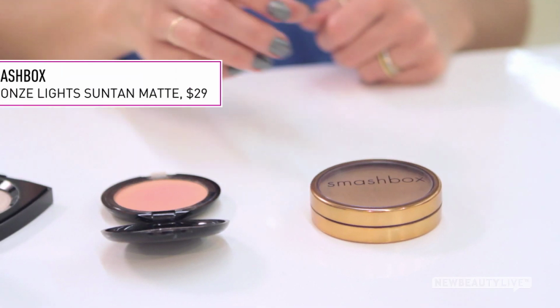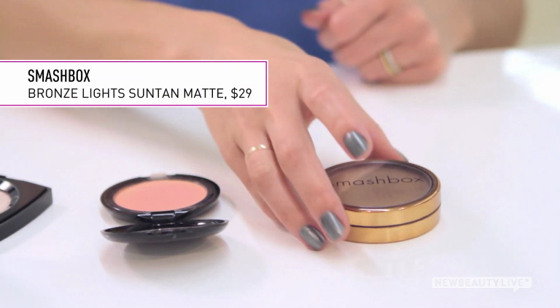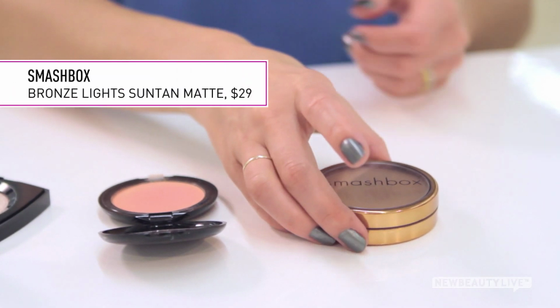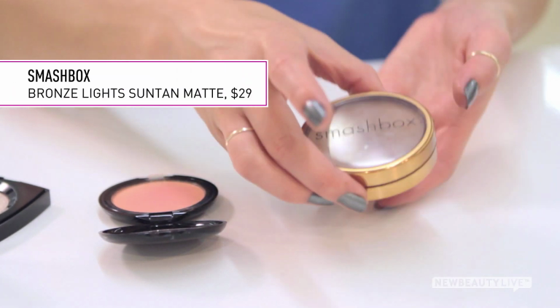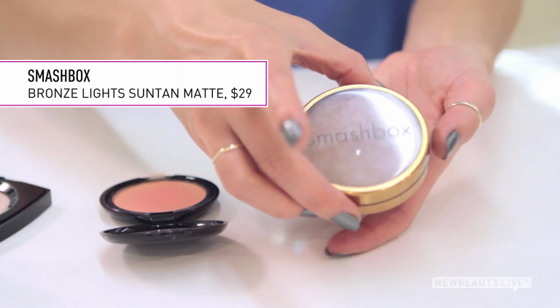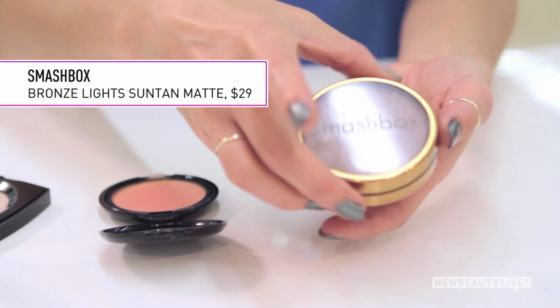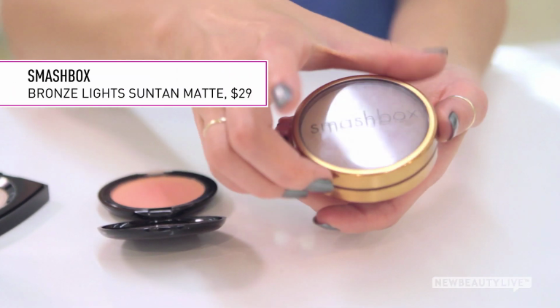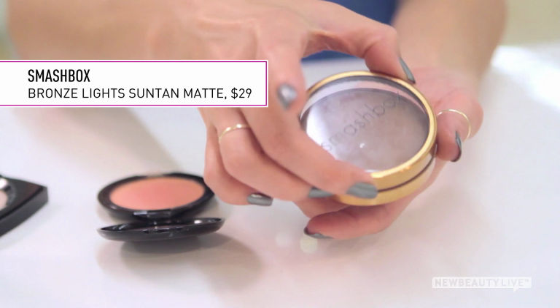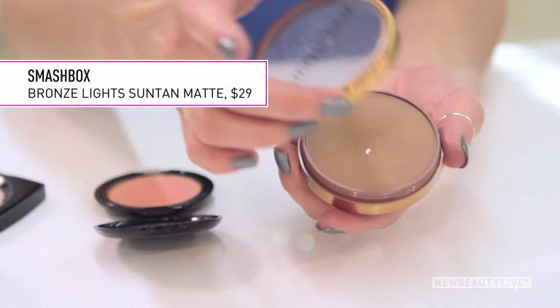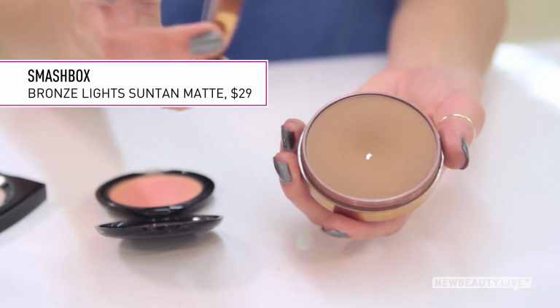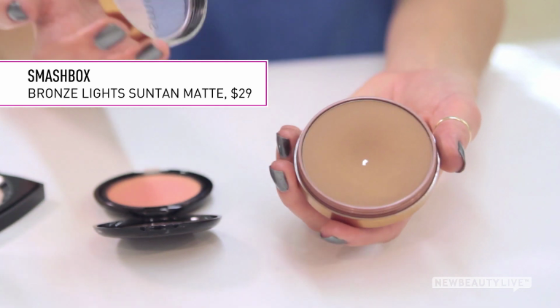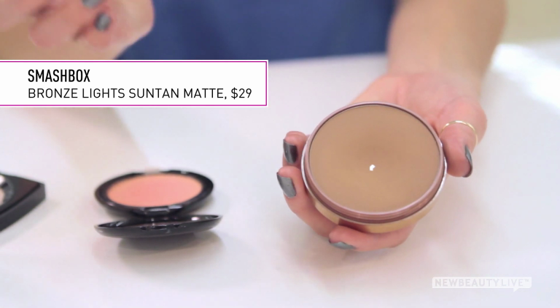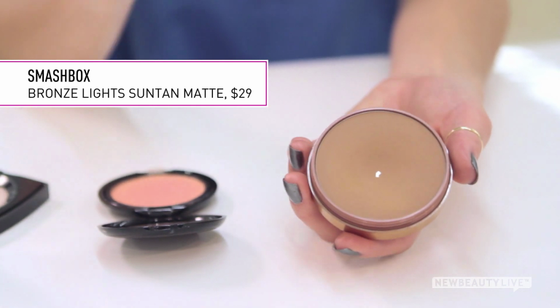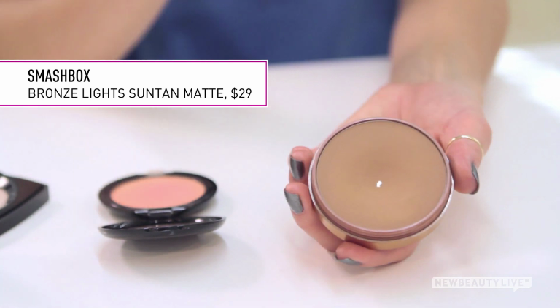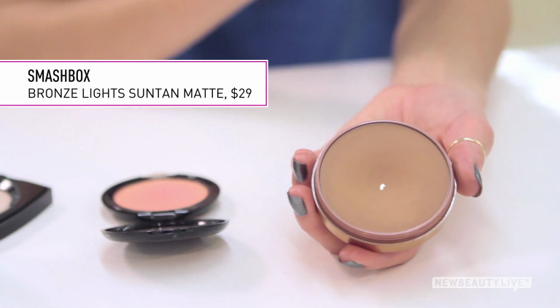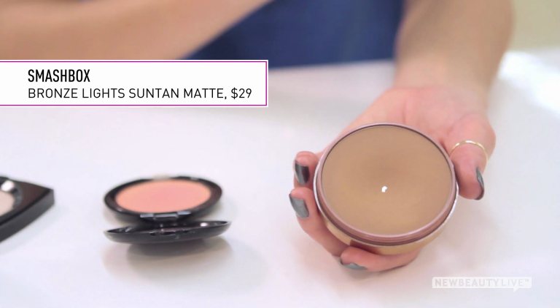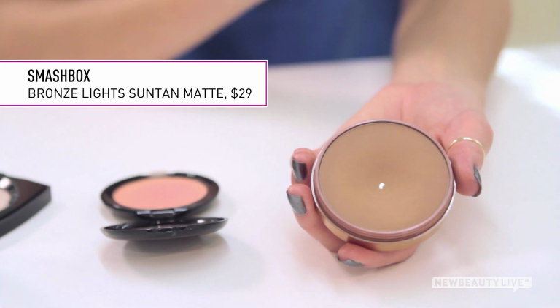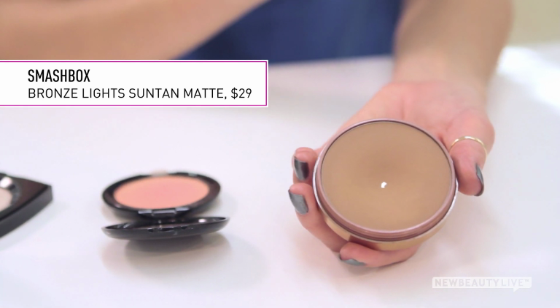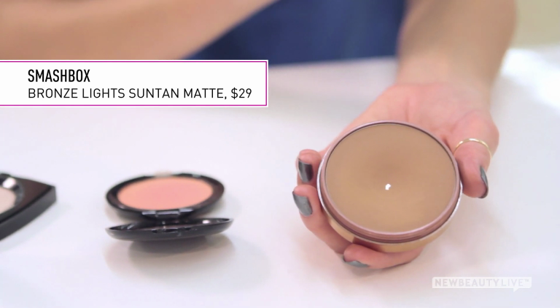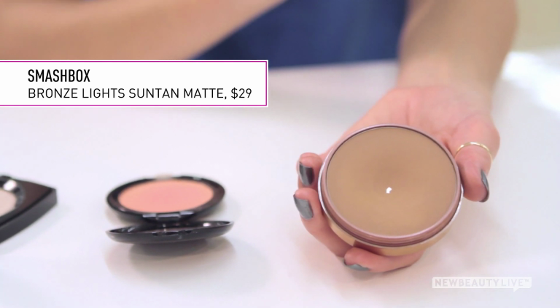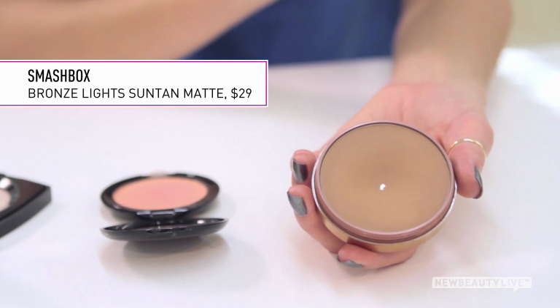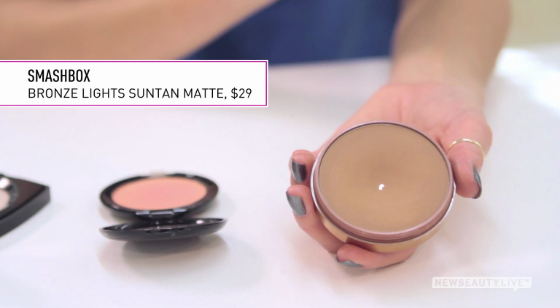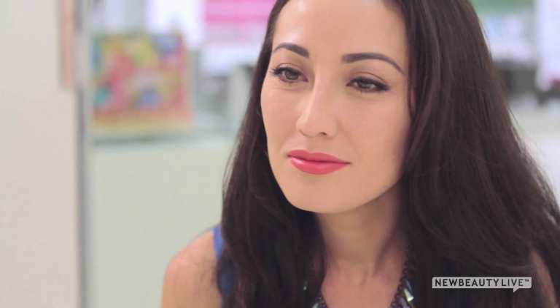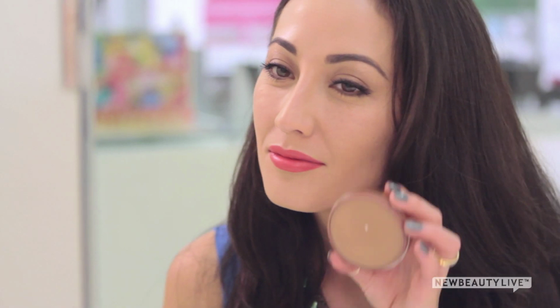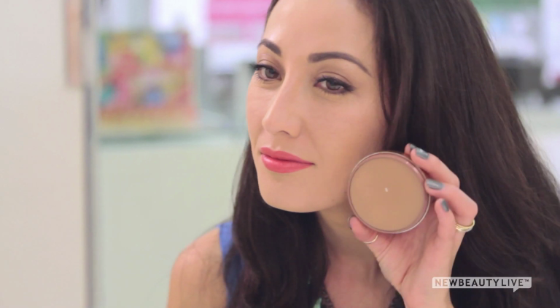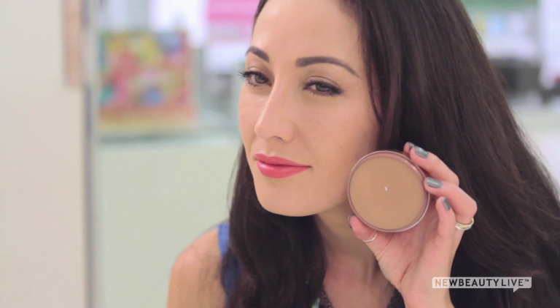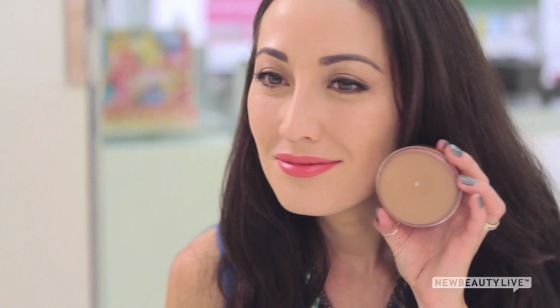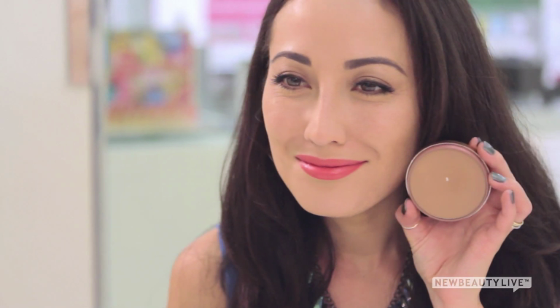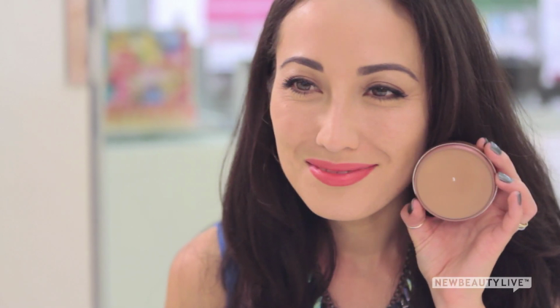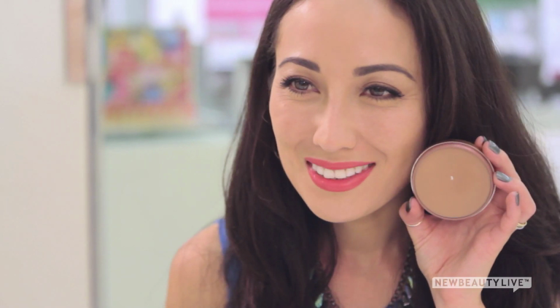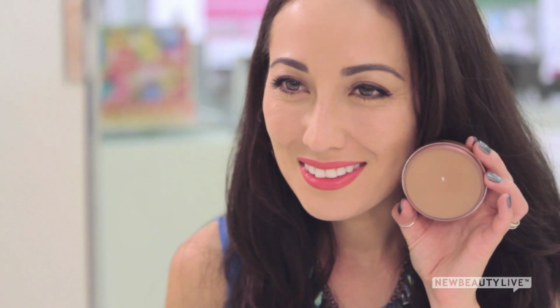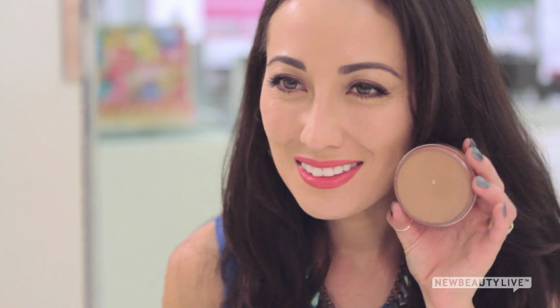If you're new to bronzing, first choose a matte bronzer, not a shimmery one, and make sure it's just a couple of shades darker than your skin tone.